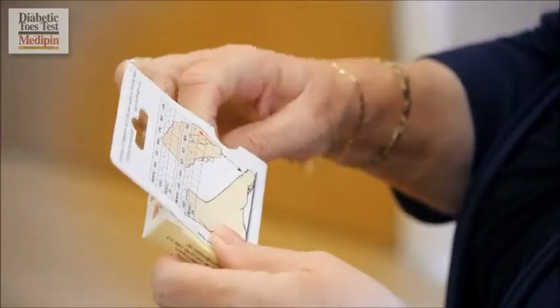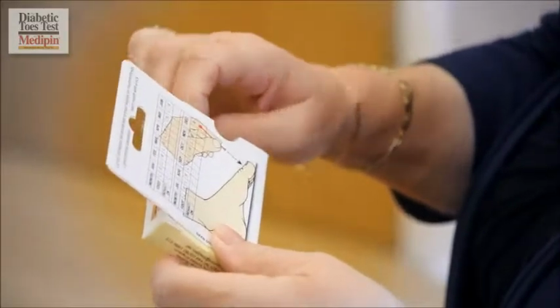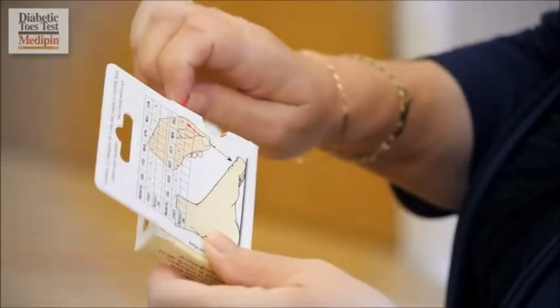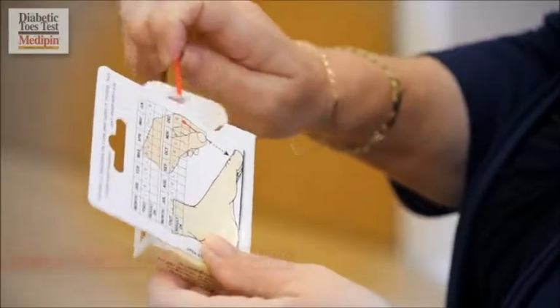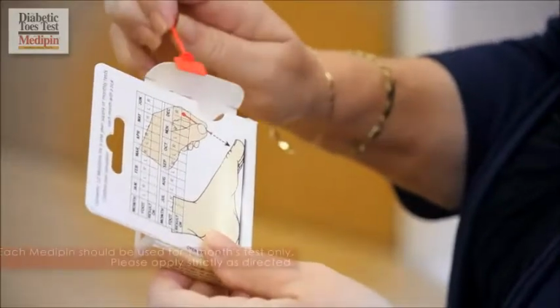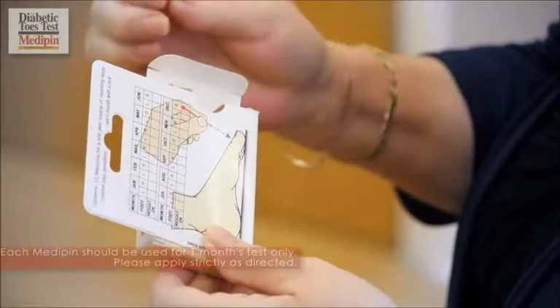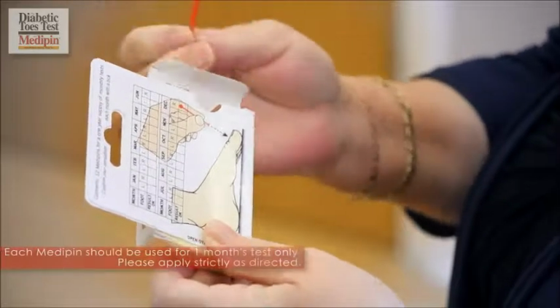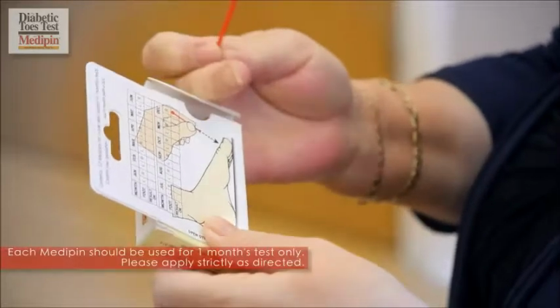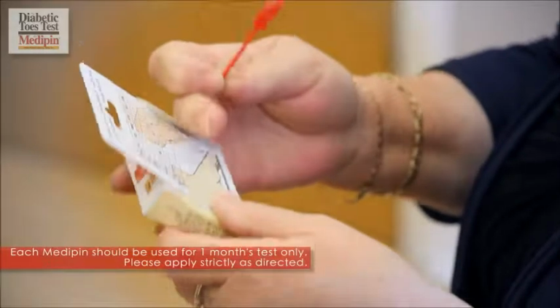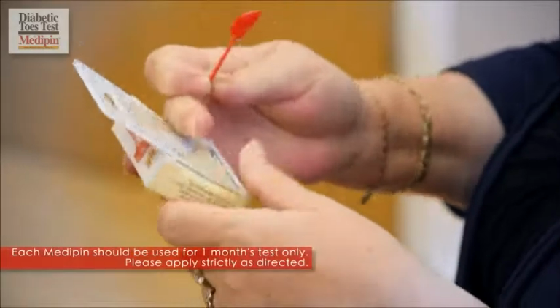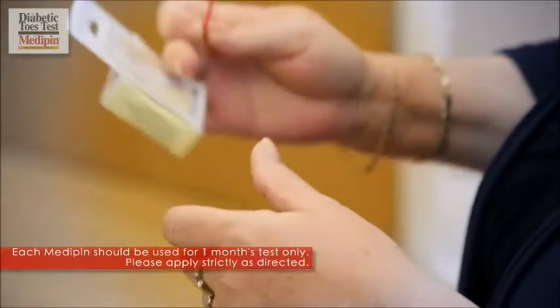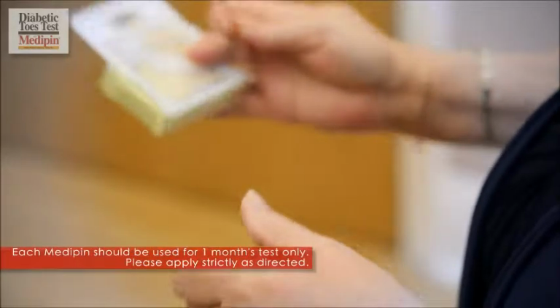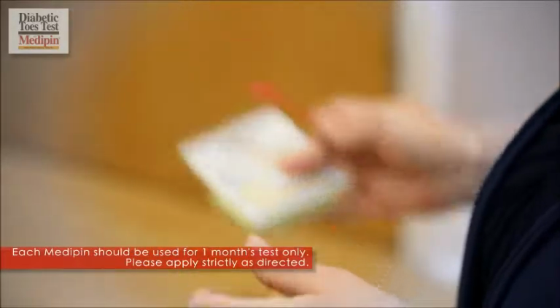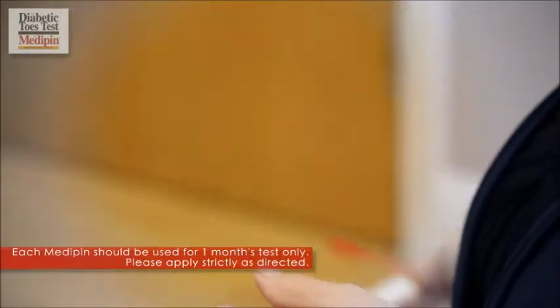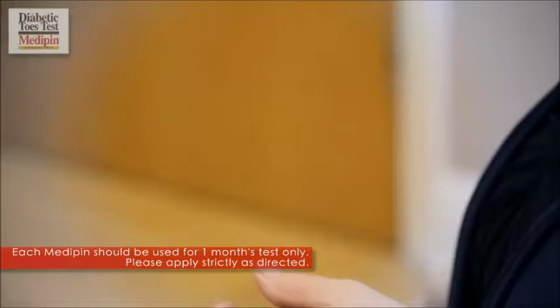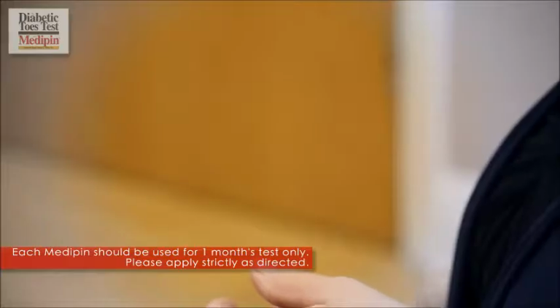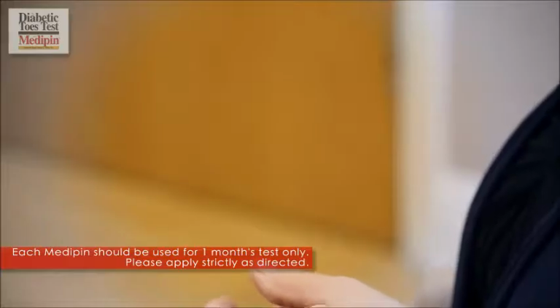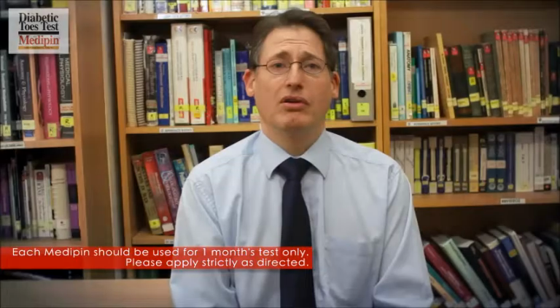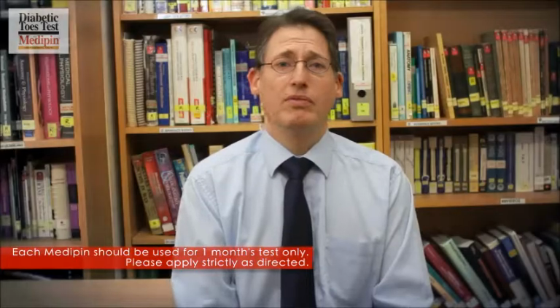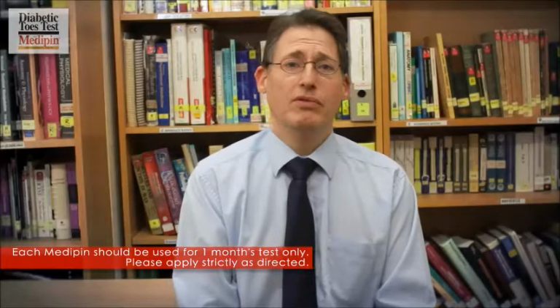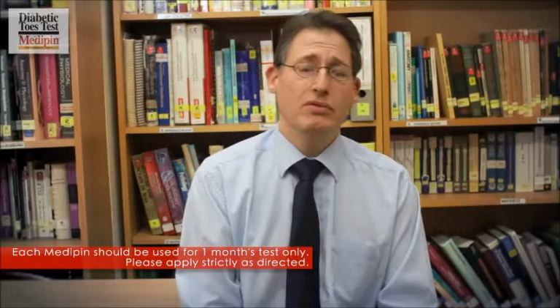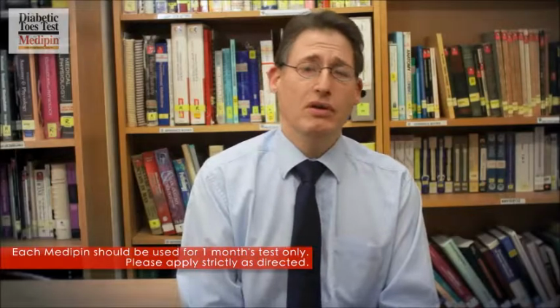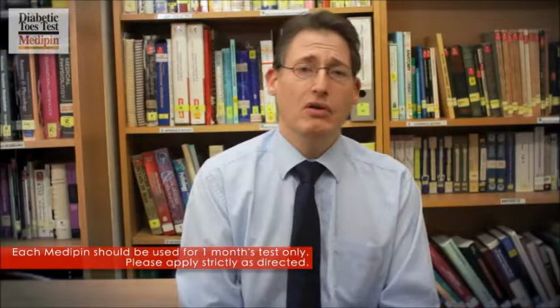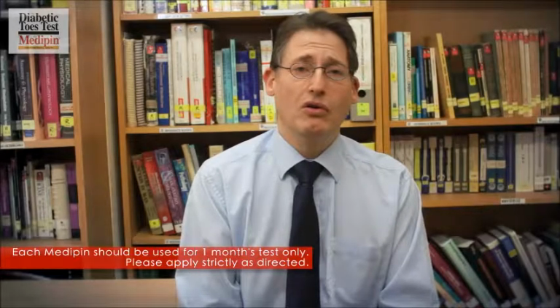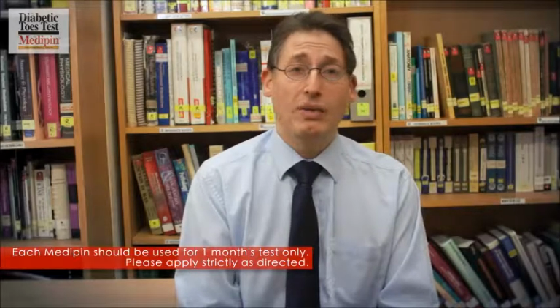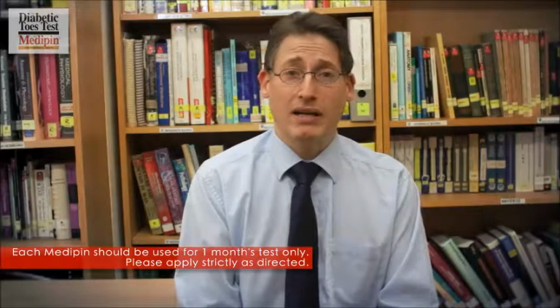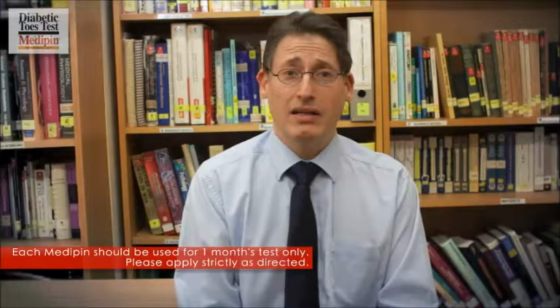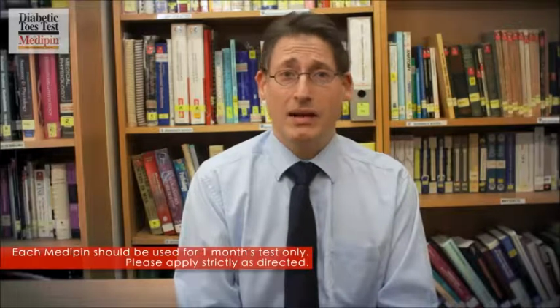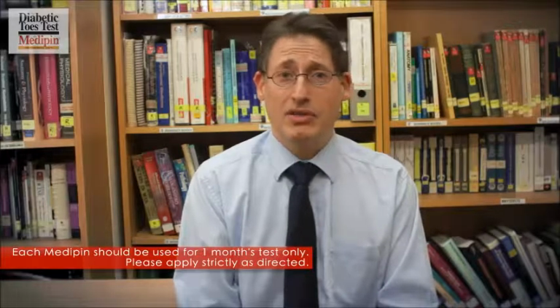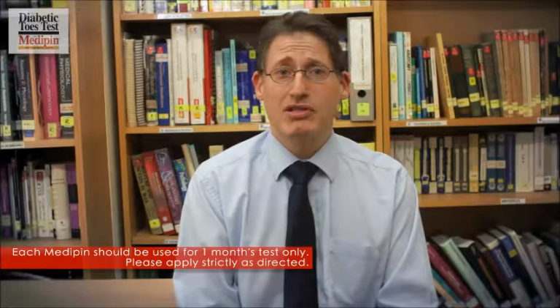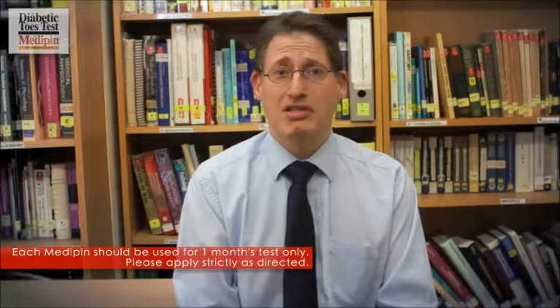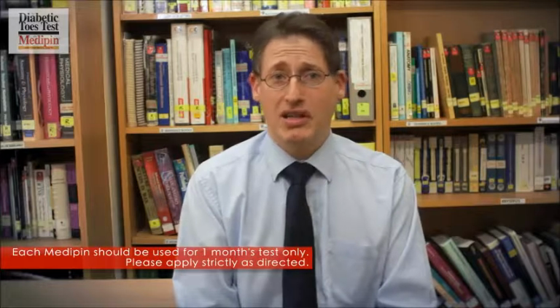Always remember though: don't ever use this test on an open wound or badly damaged skin.